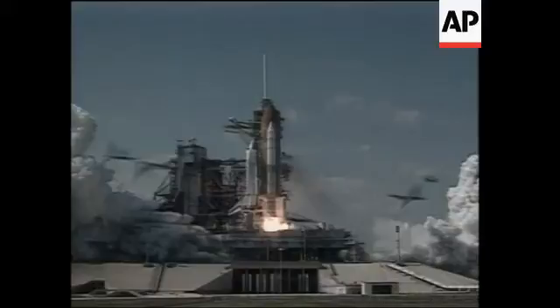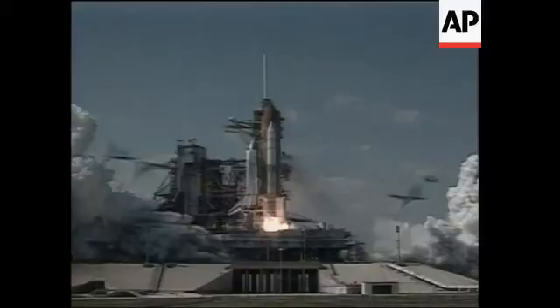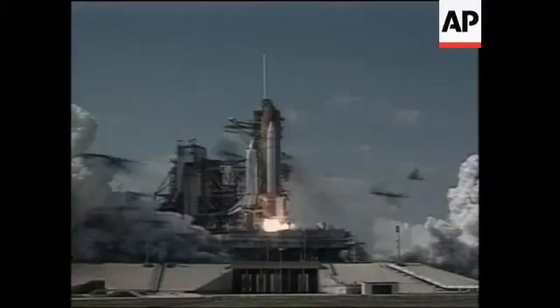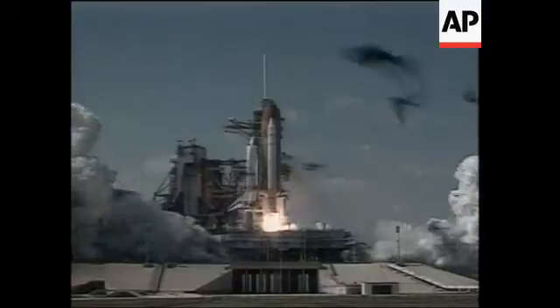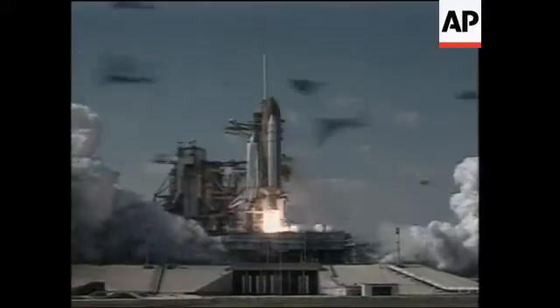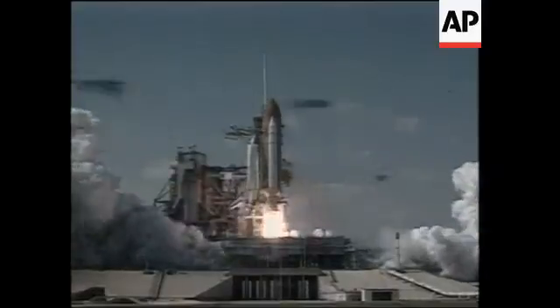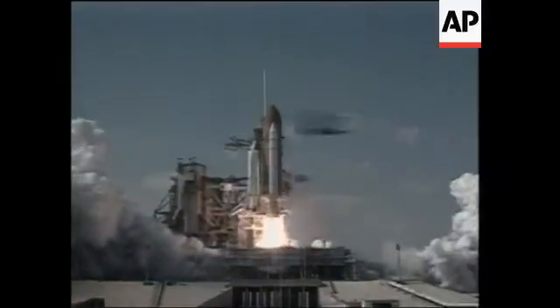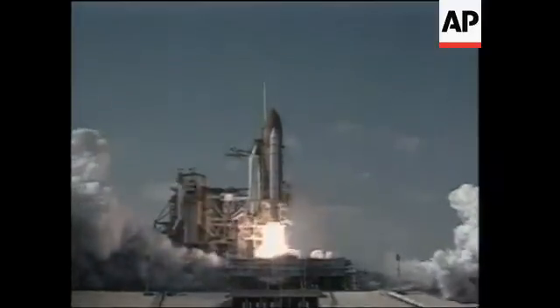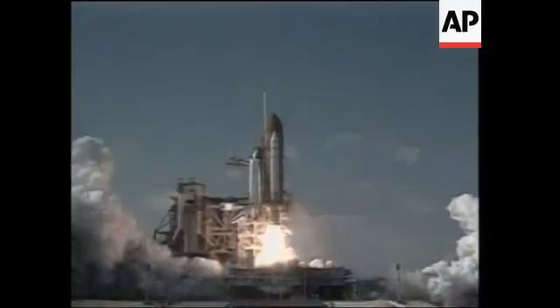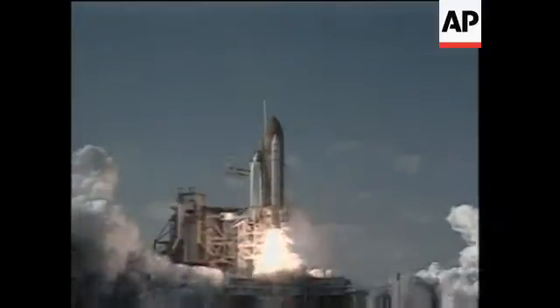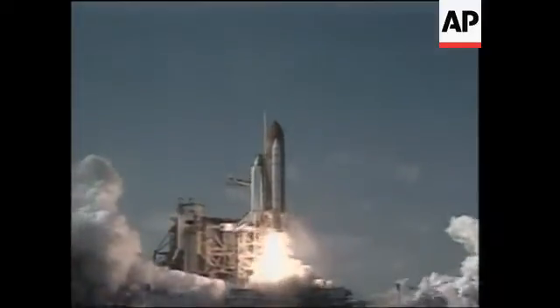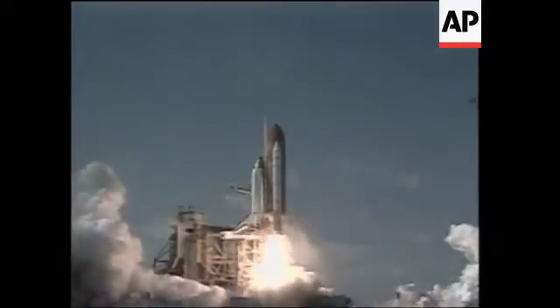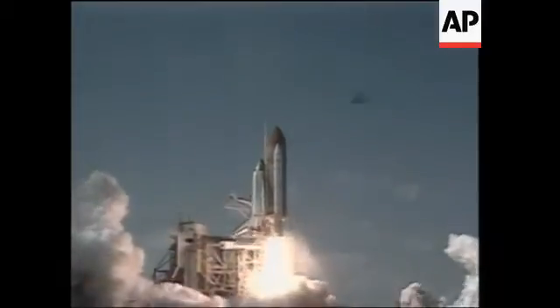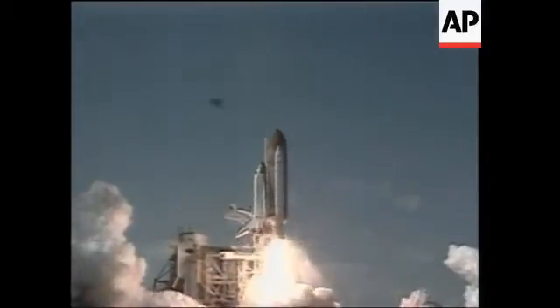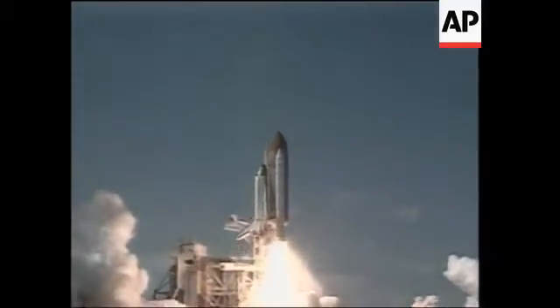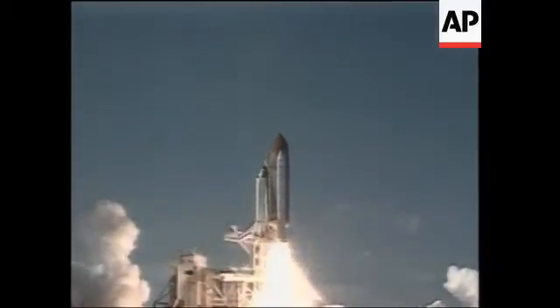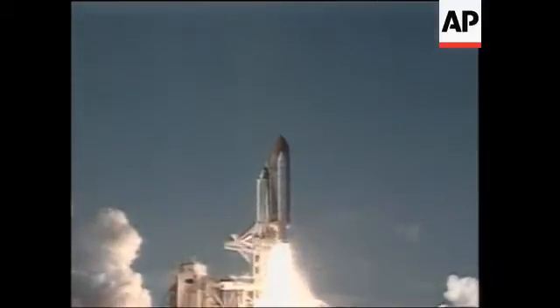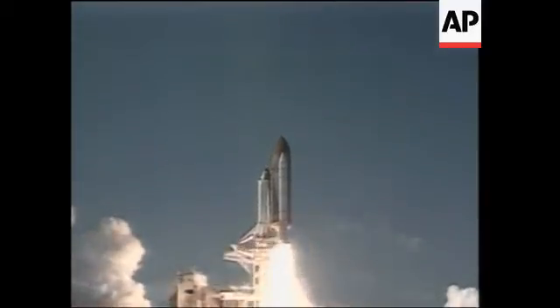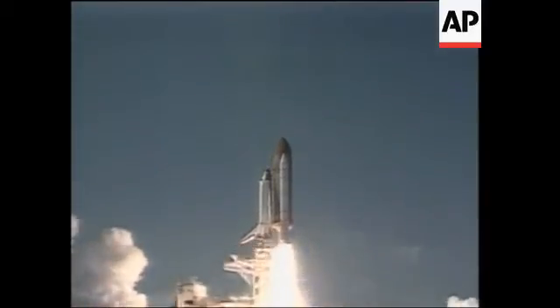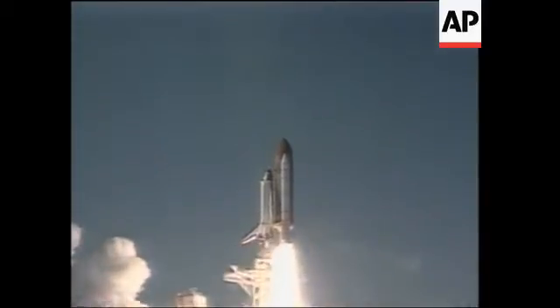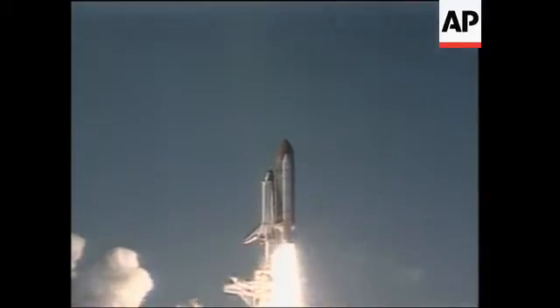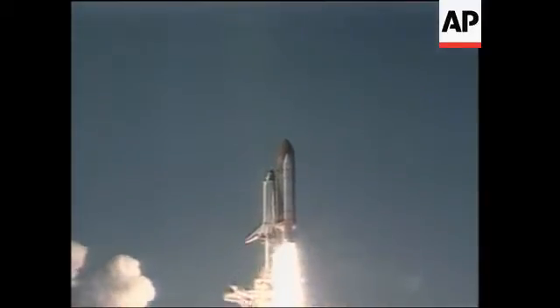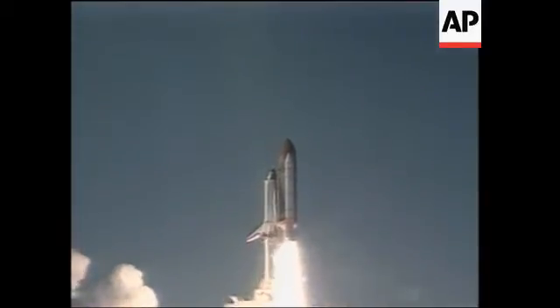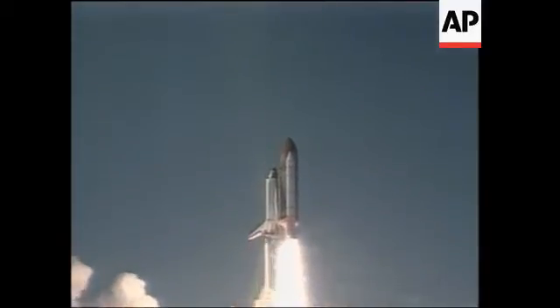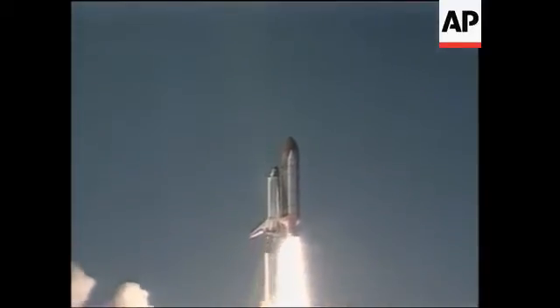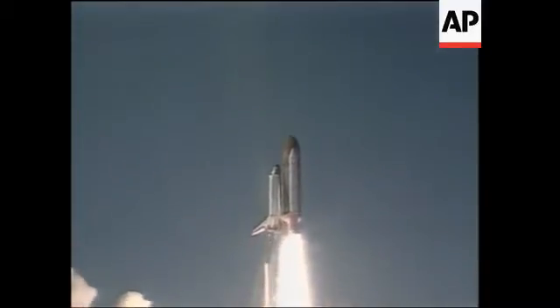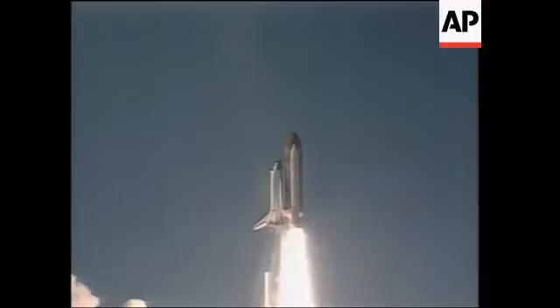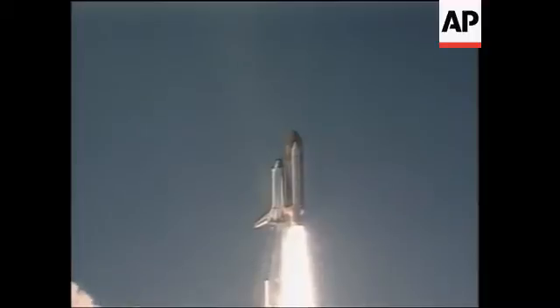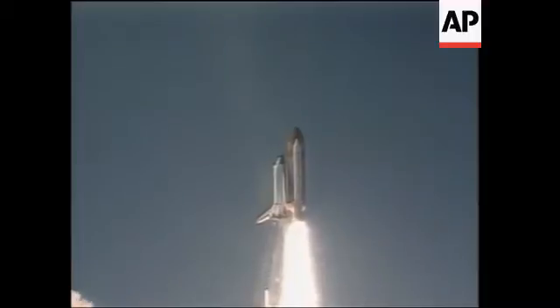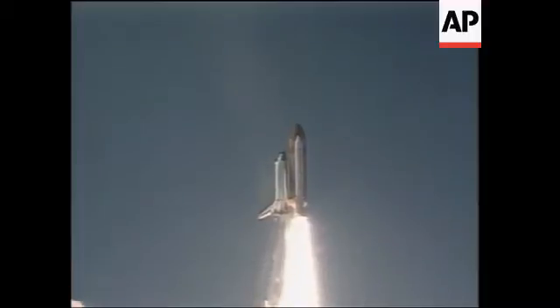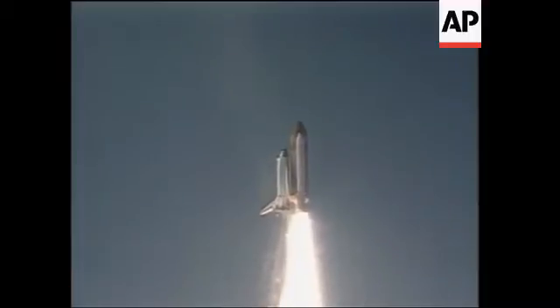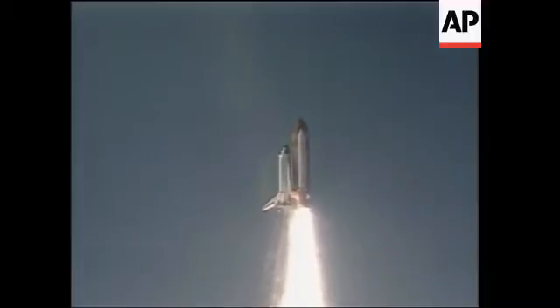And liftoff of Space Shuttle Endeavour on a 21st century mission, placing Earth back on the map.